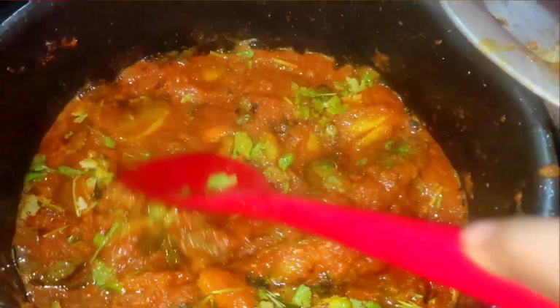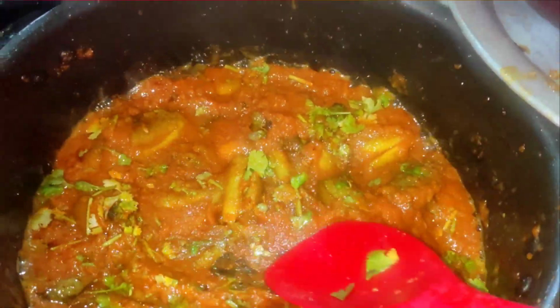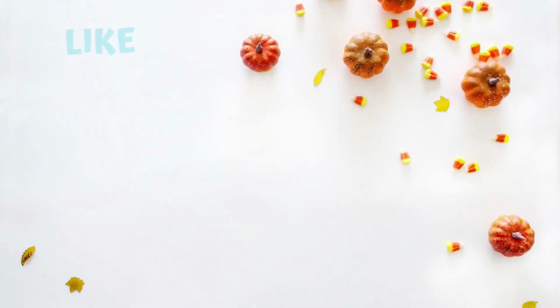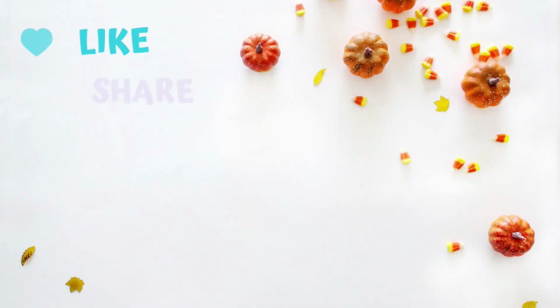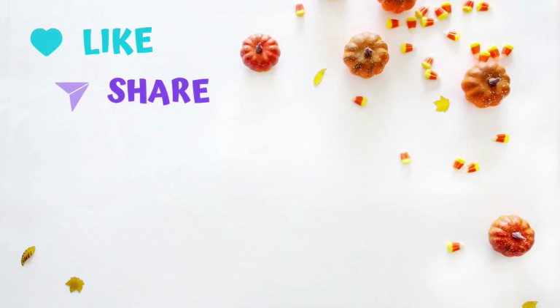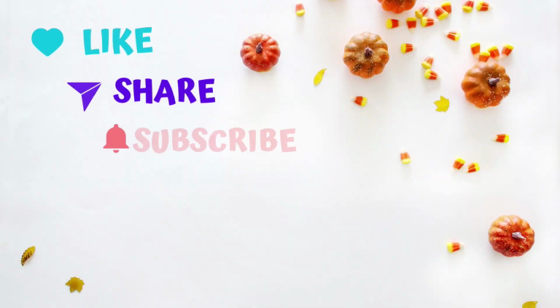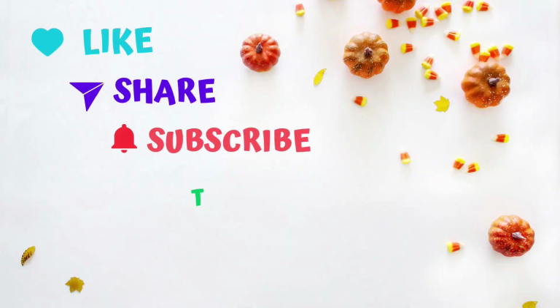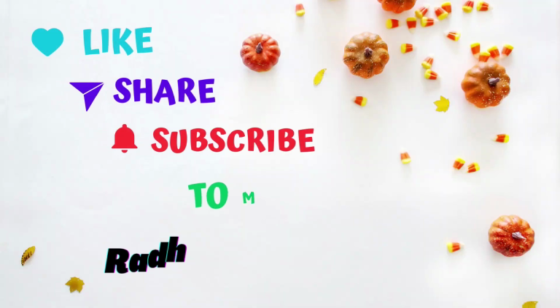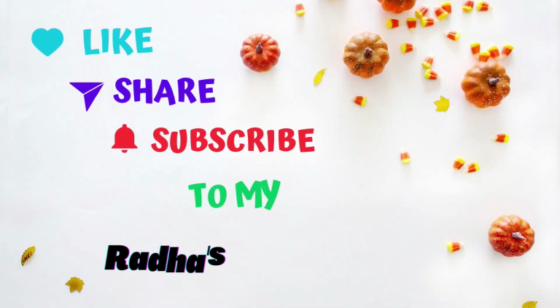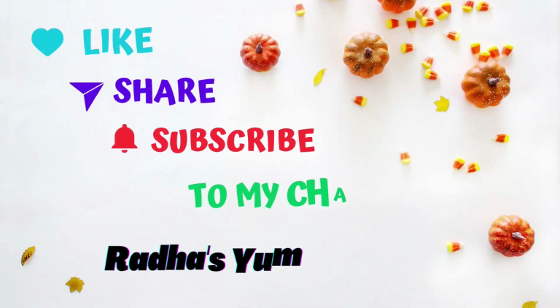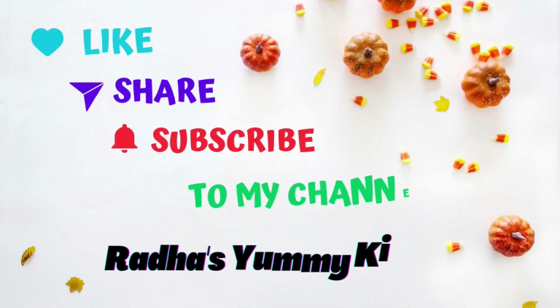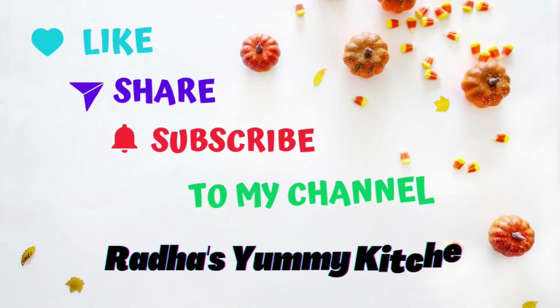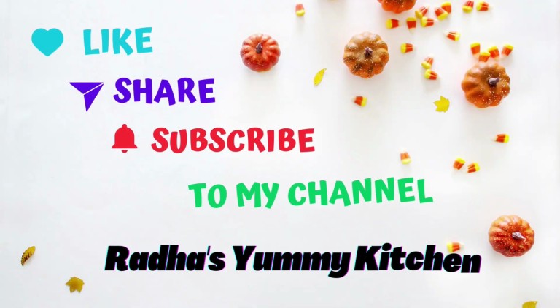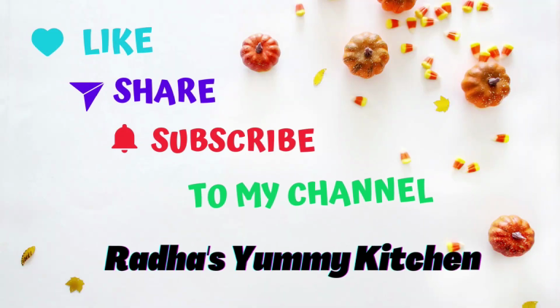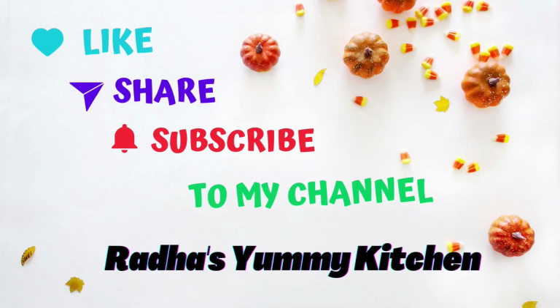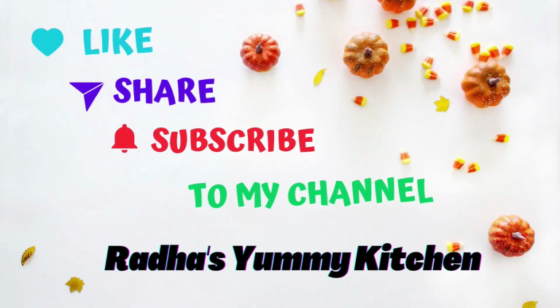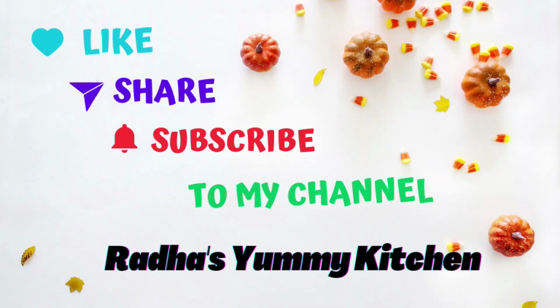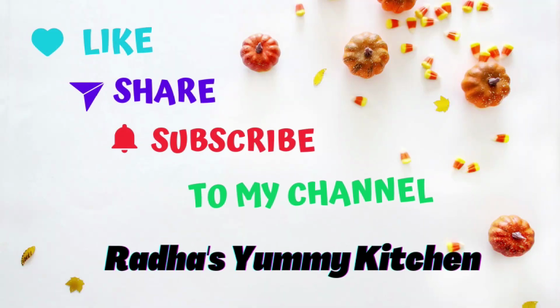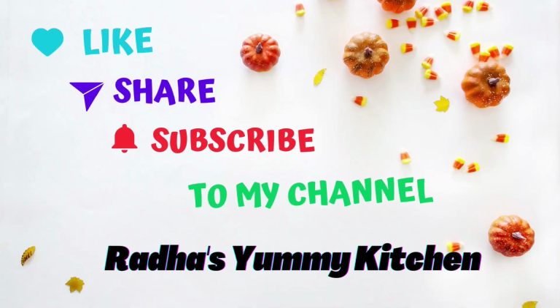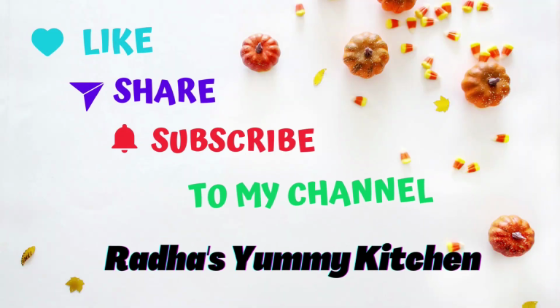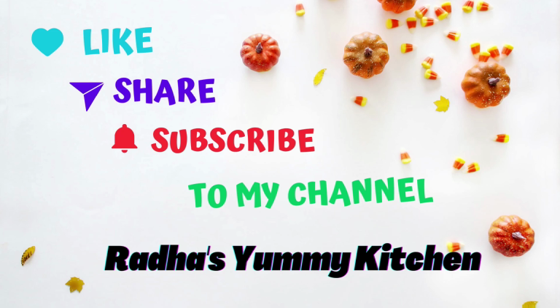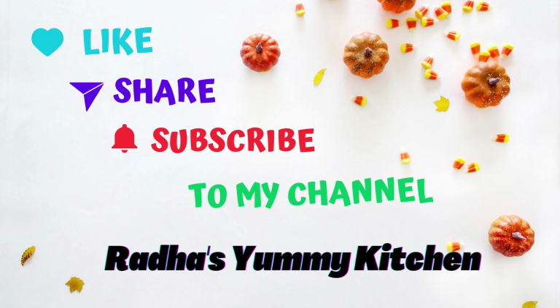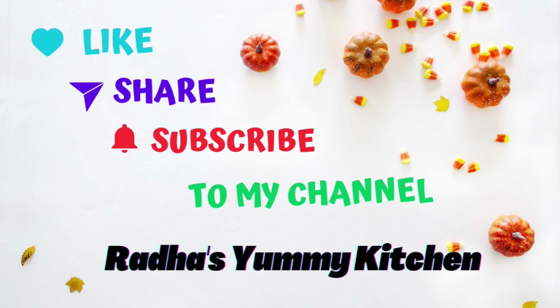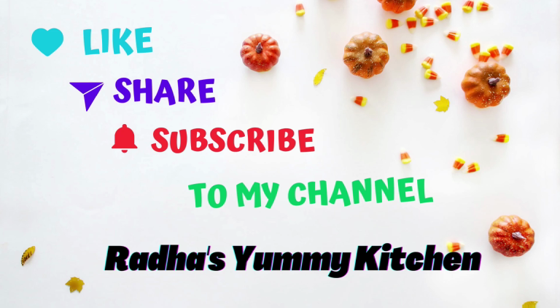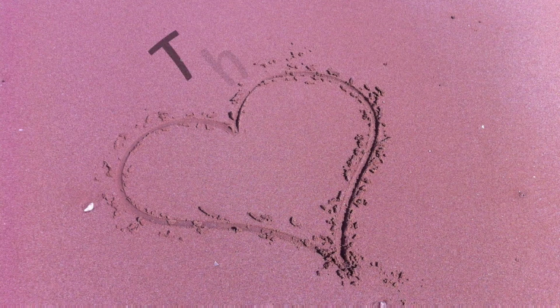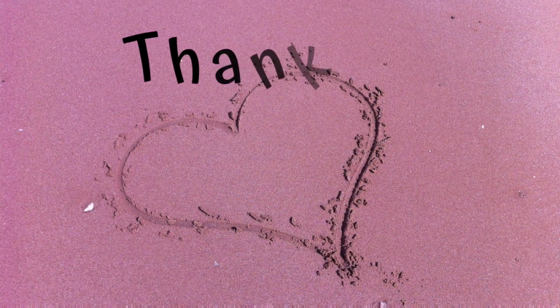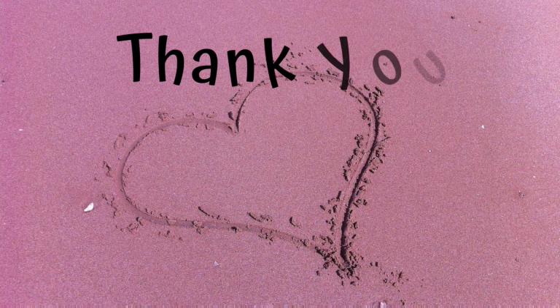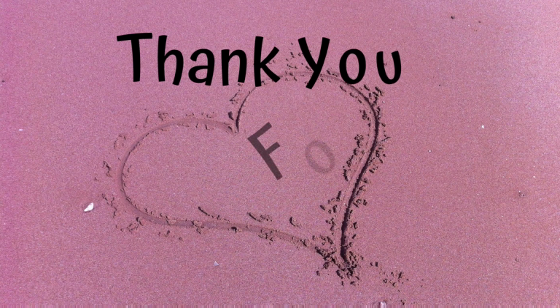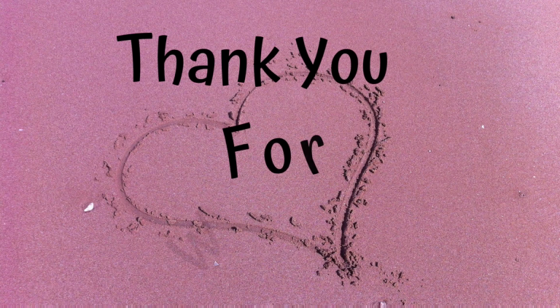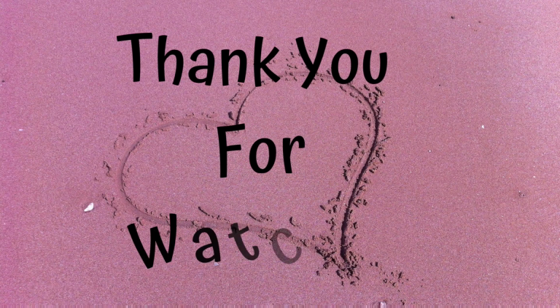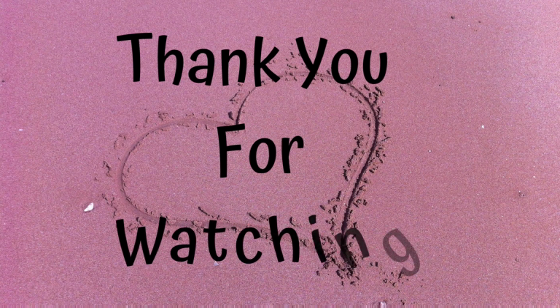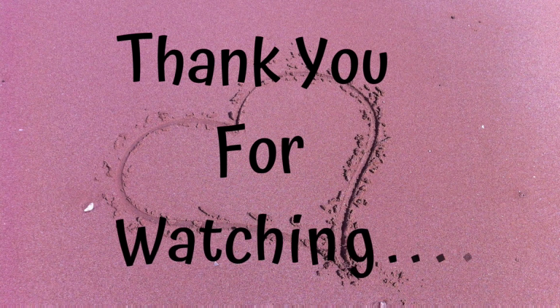If you like, please share and subscribe to my channel. Thank you.